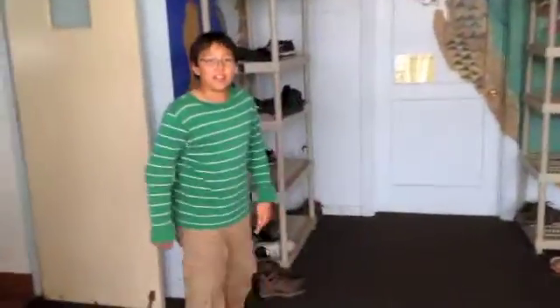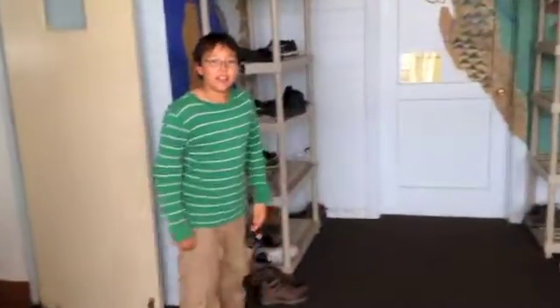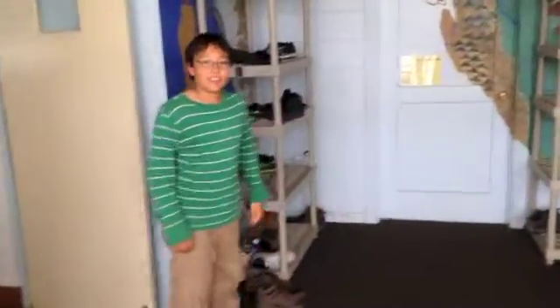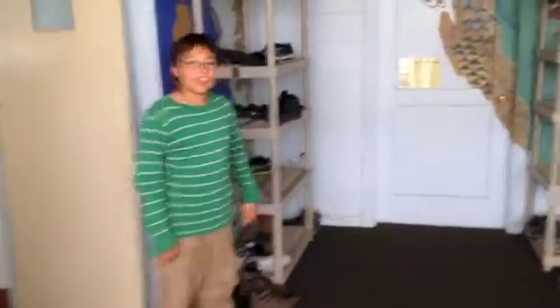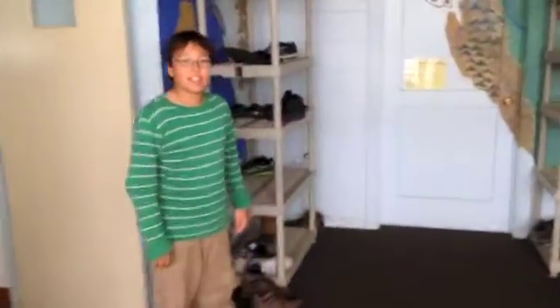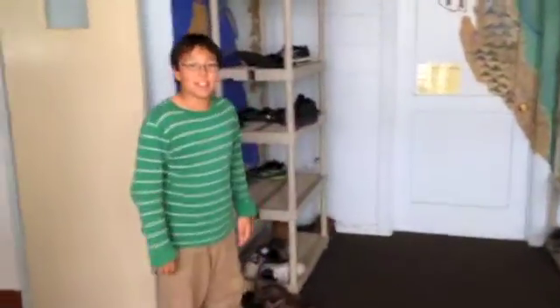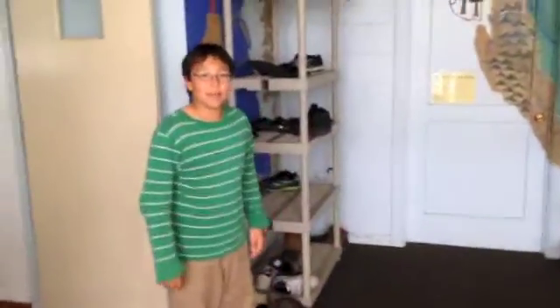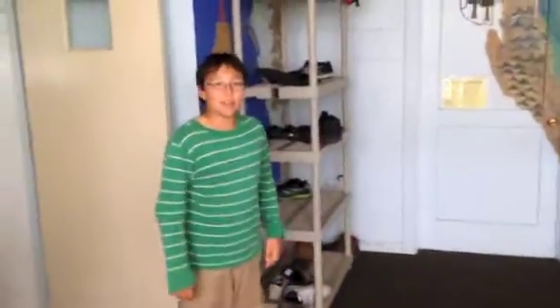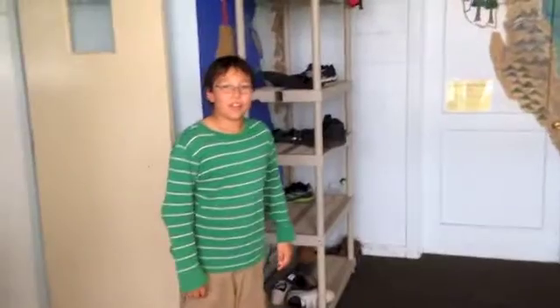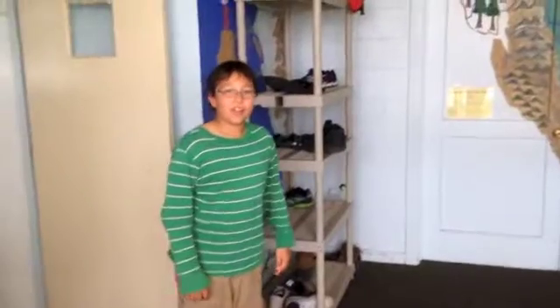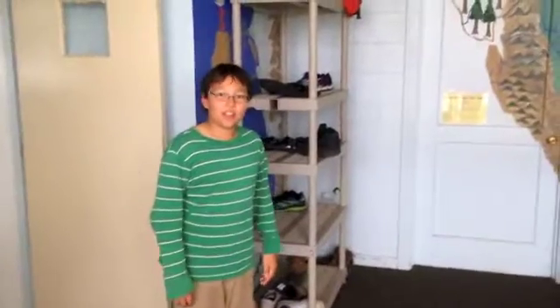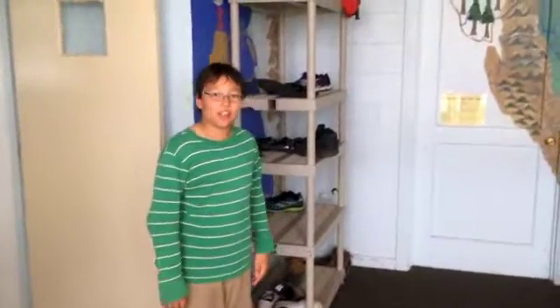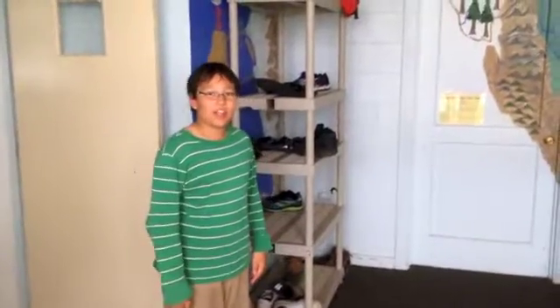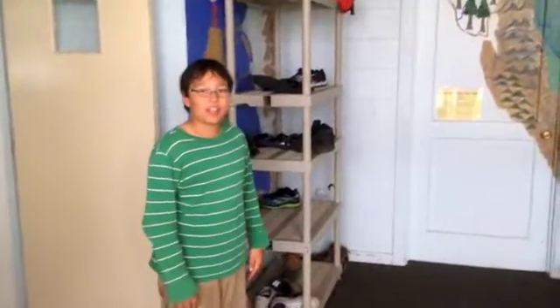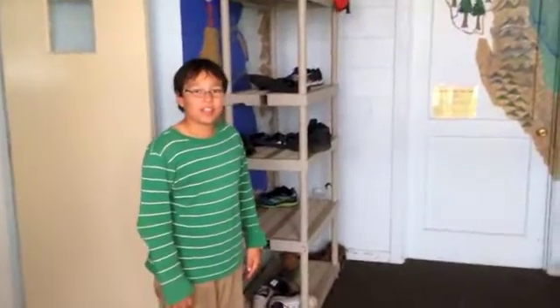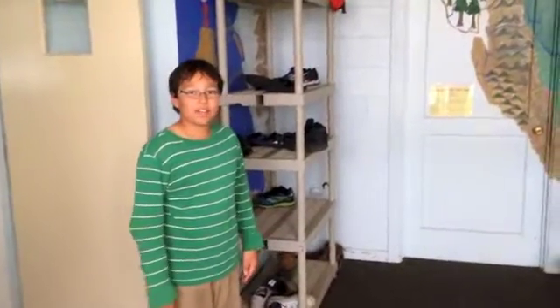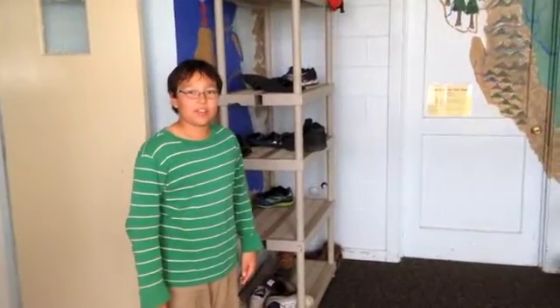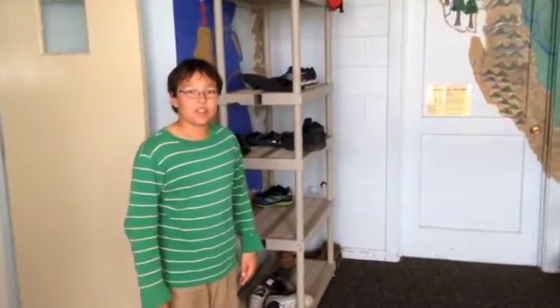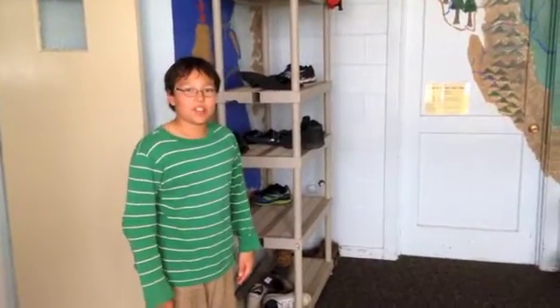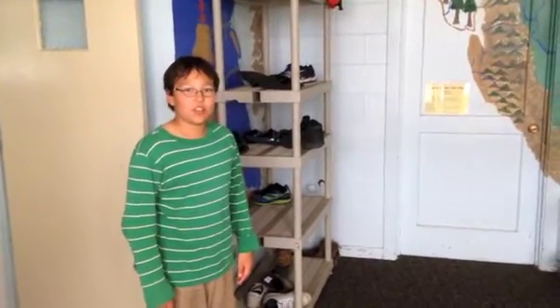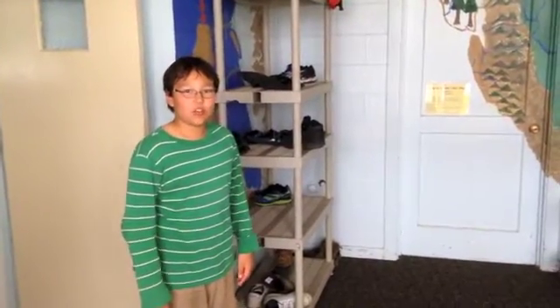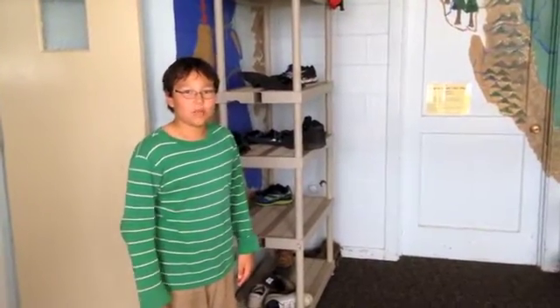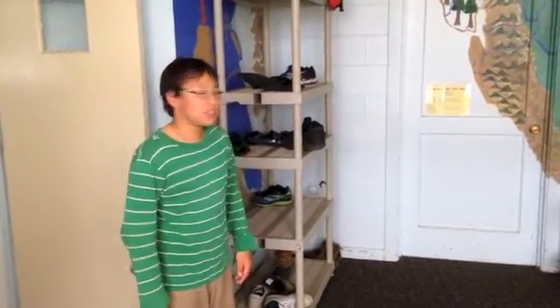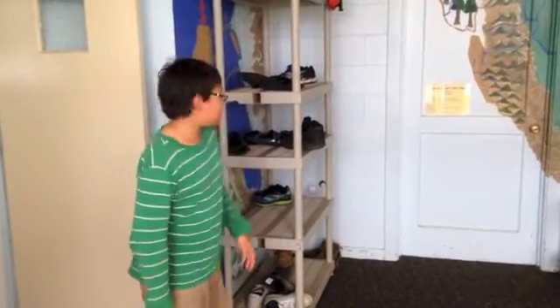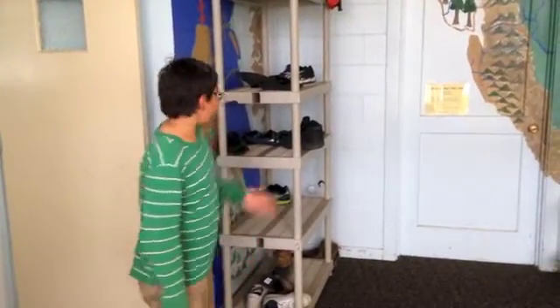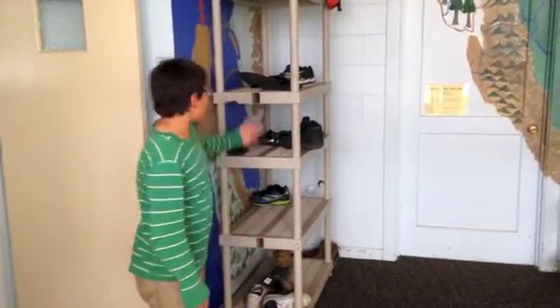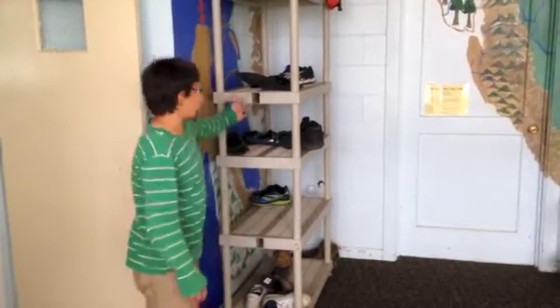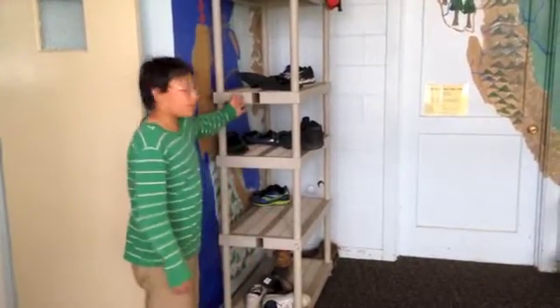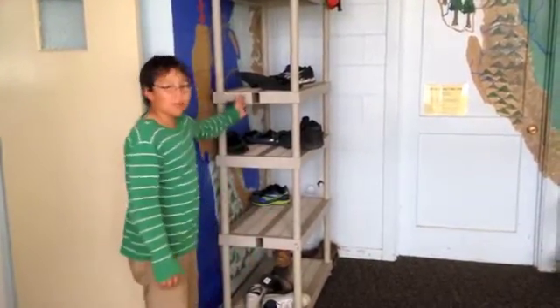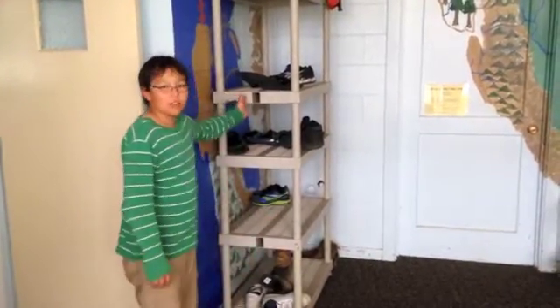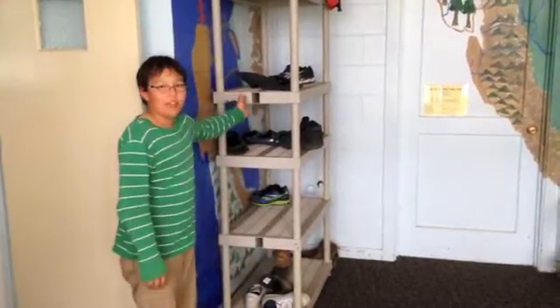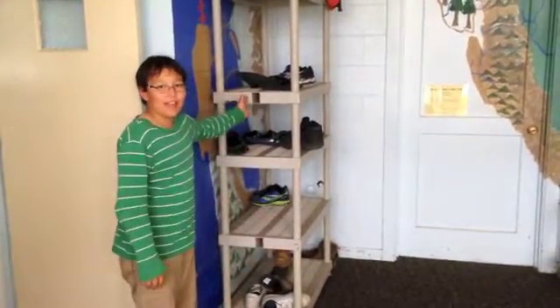Here at ScienceCam, you're not allowed to have shoes in the dorms. So make sure you put them on the rack.